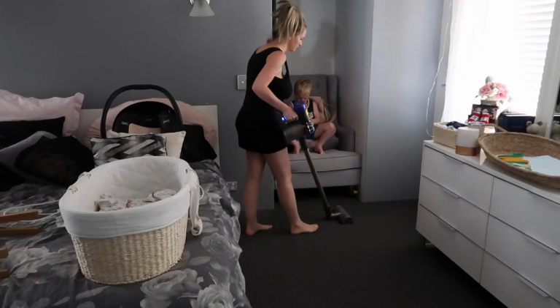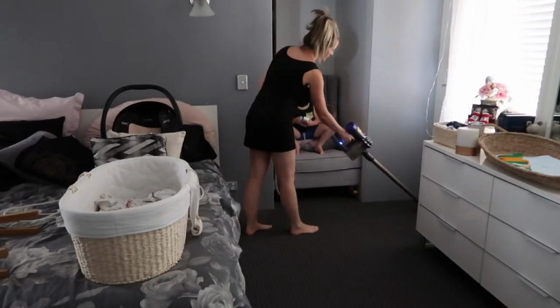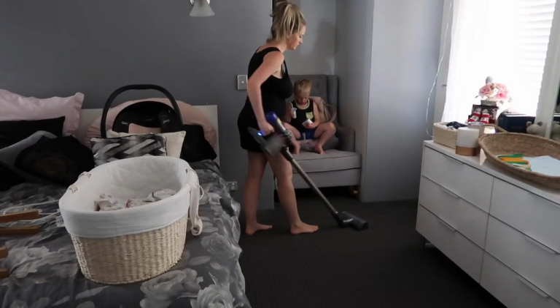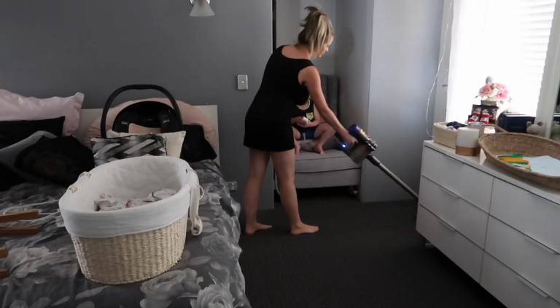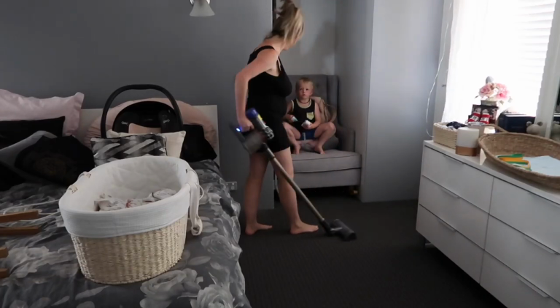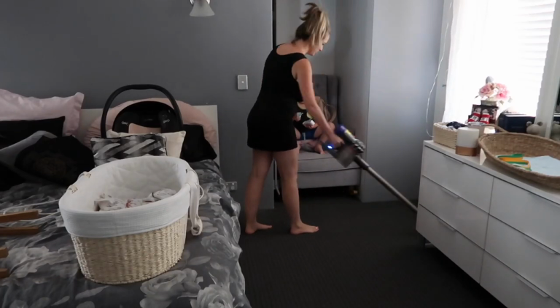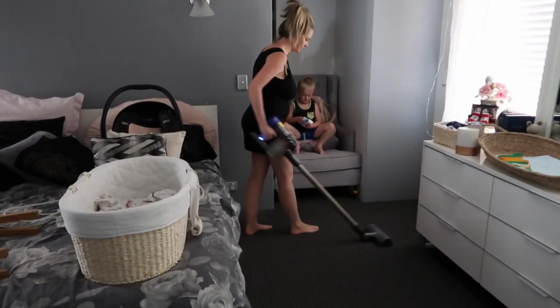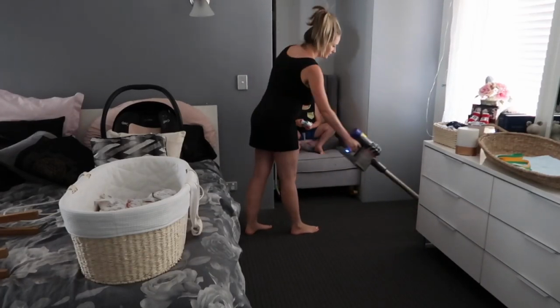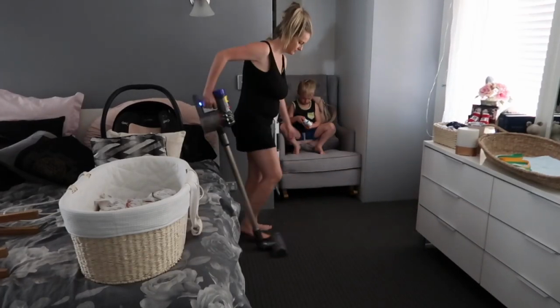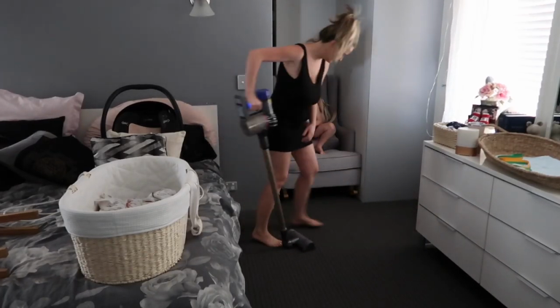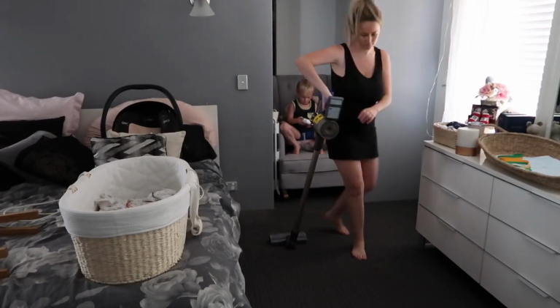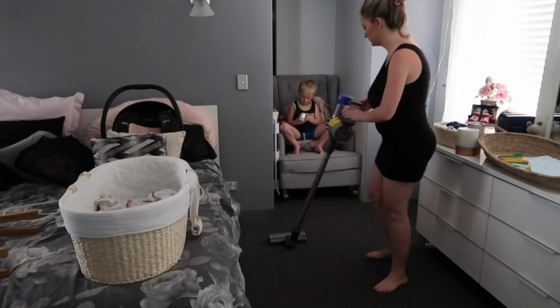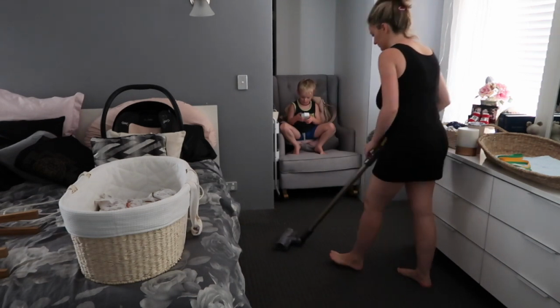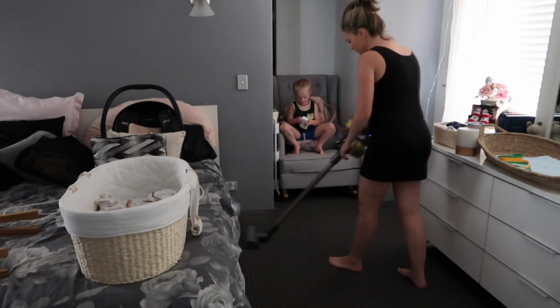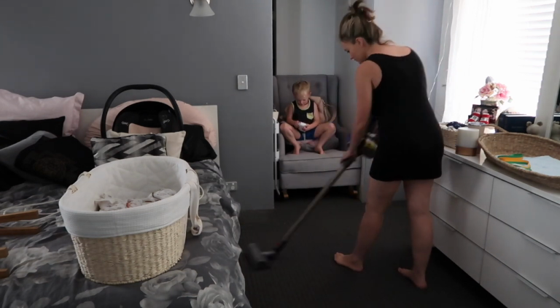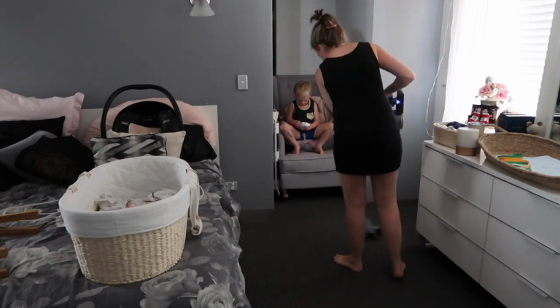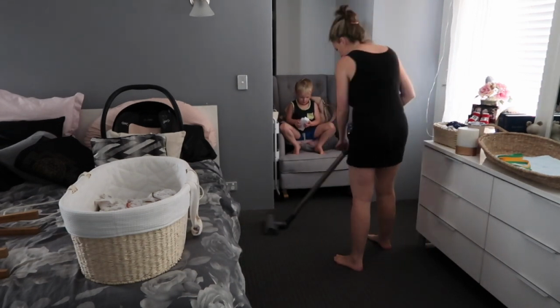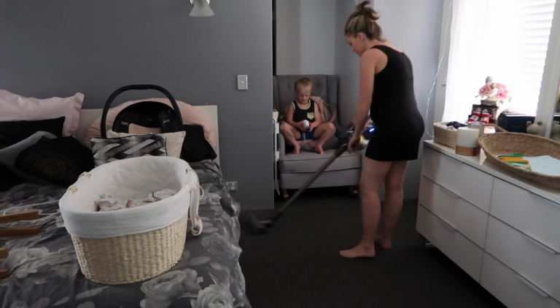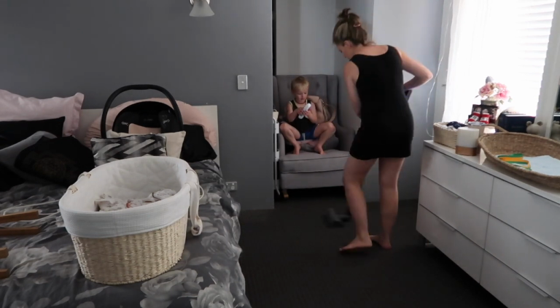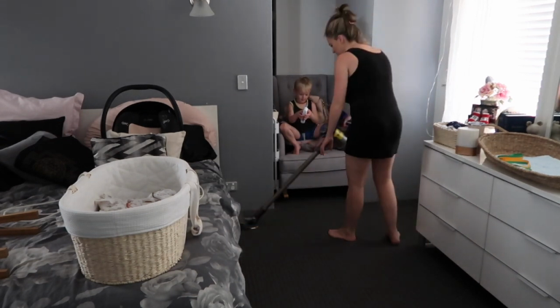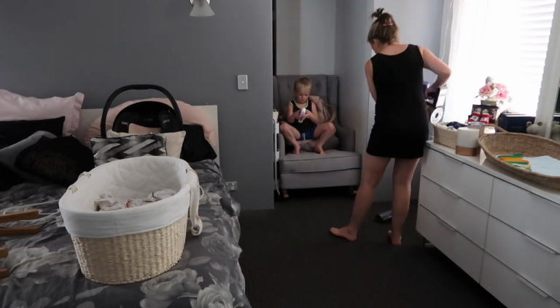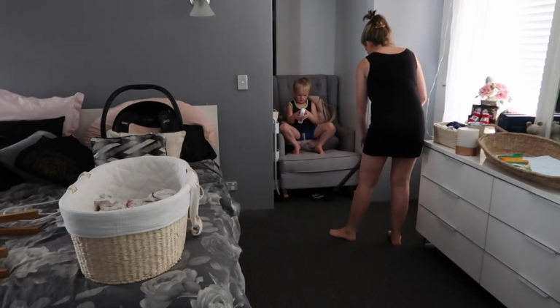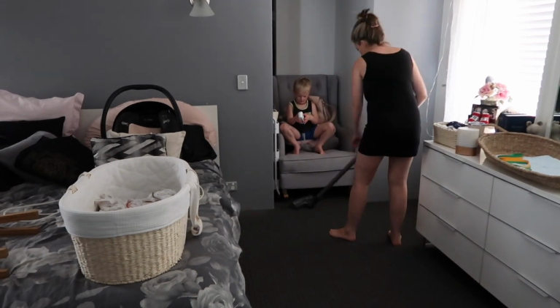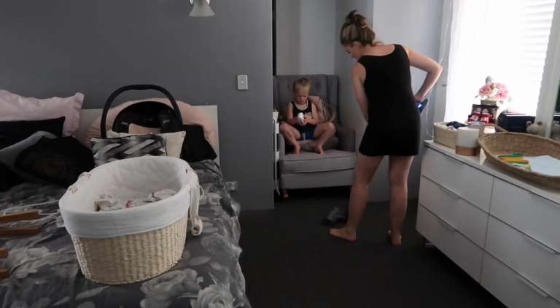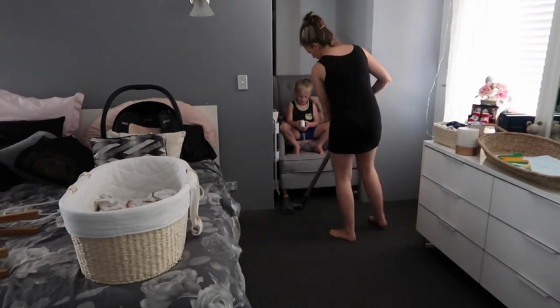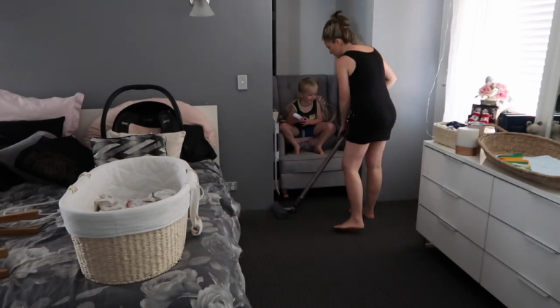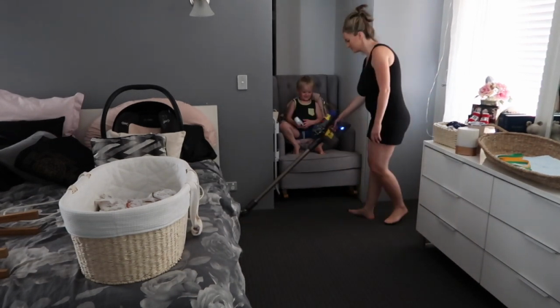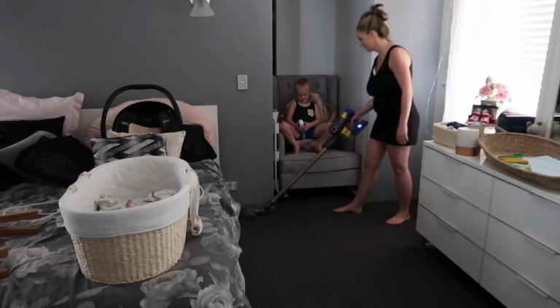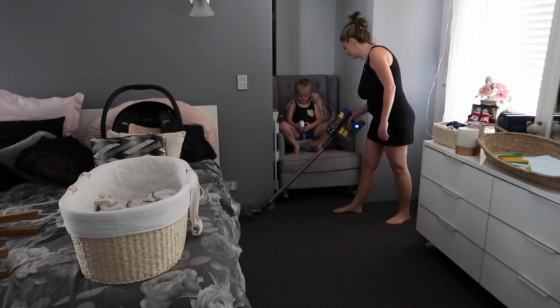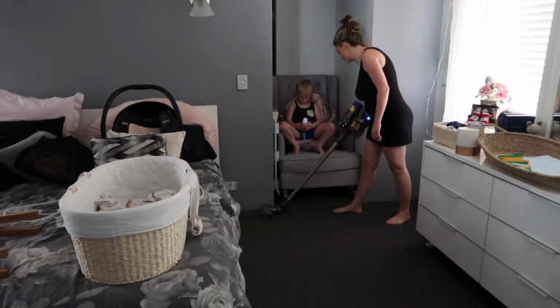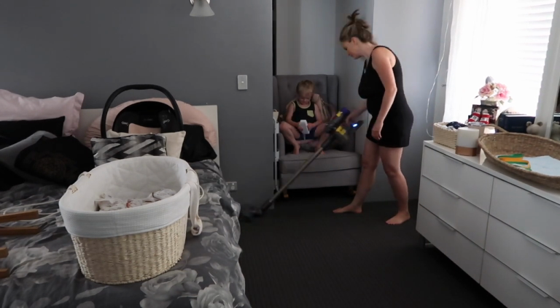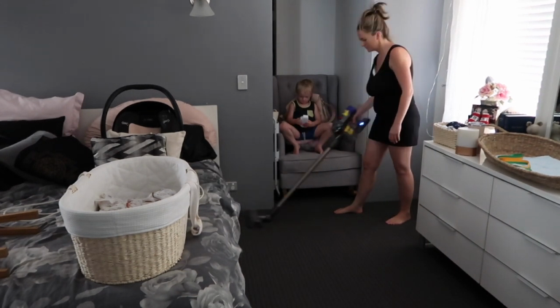I've moved everything I could off the carpet onto the bed, and the chair is pushed into the wardrobe for now.